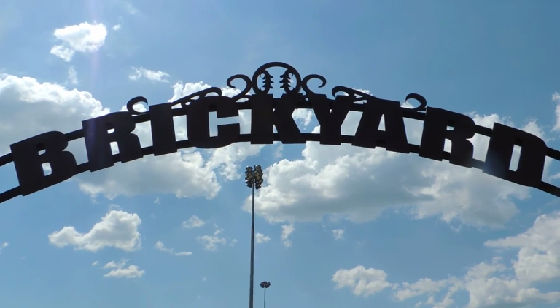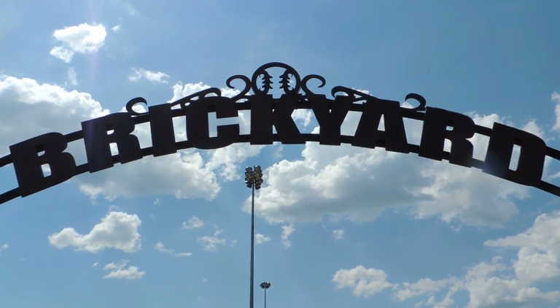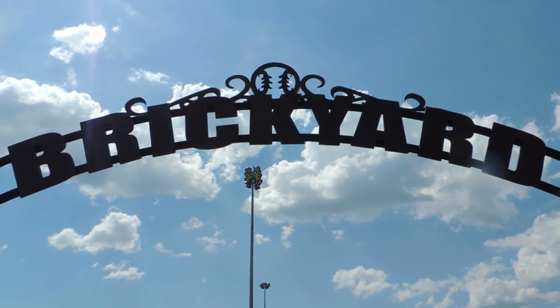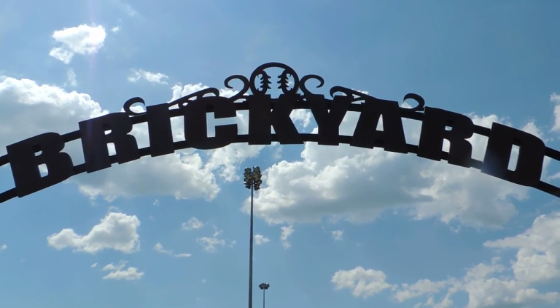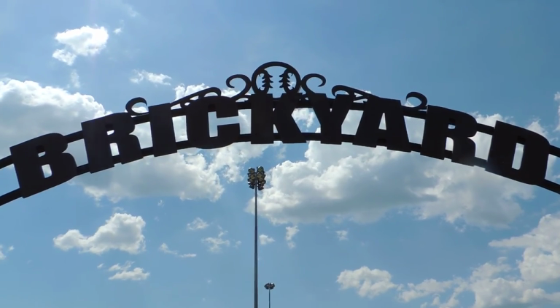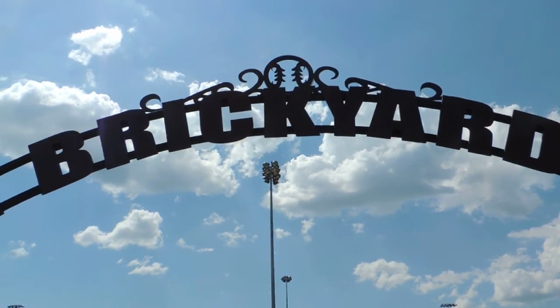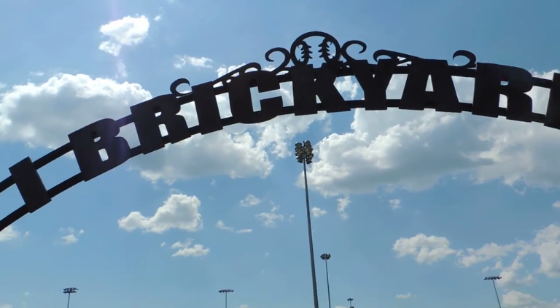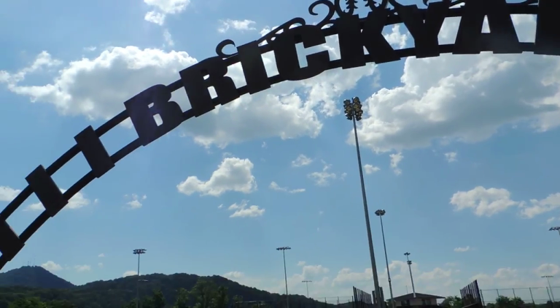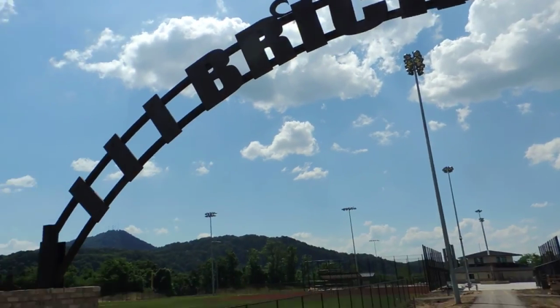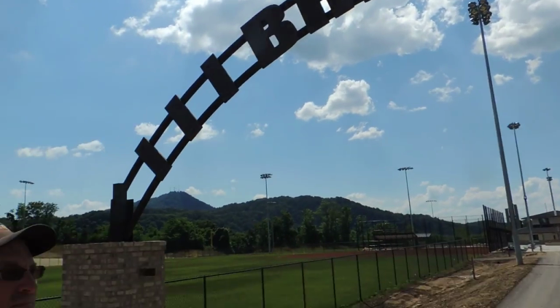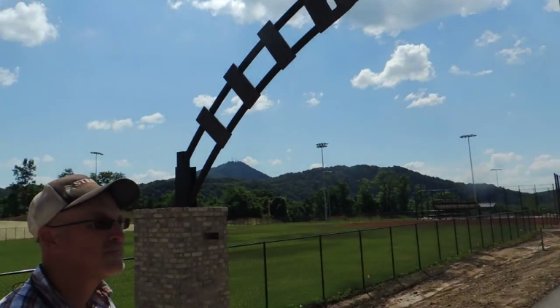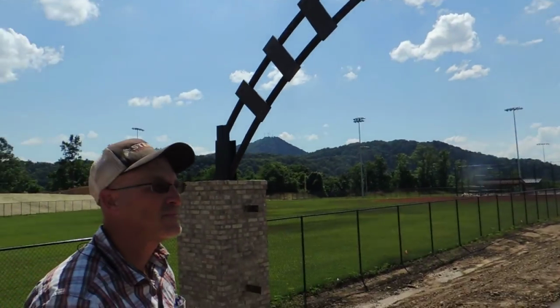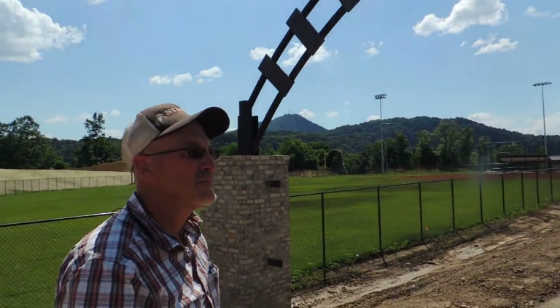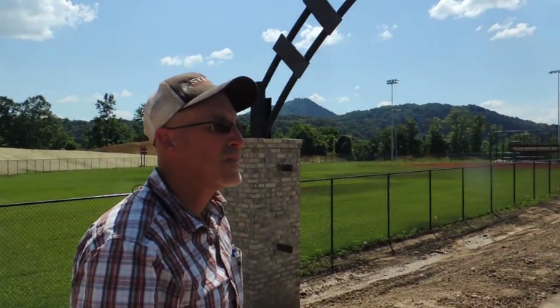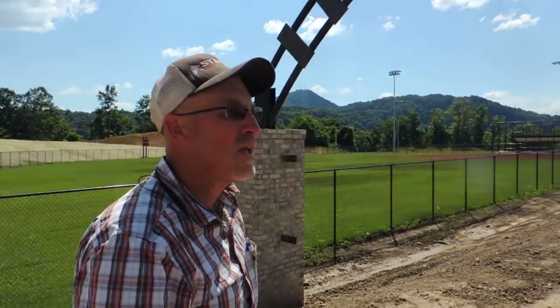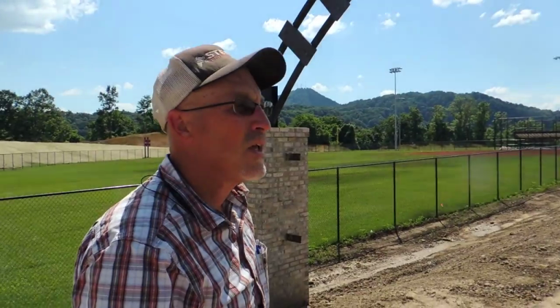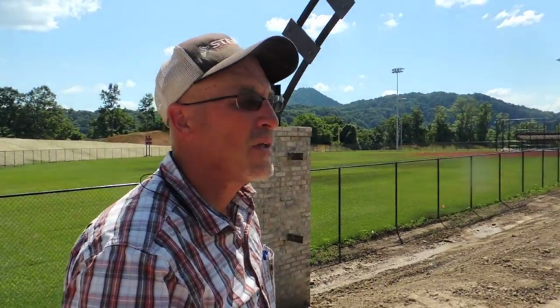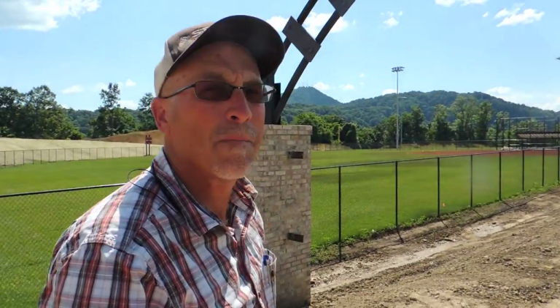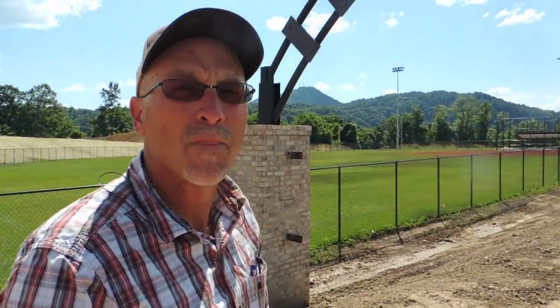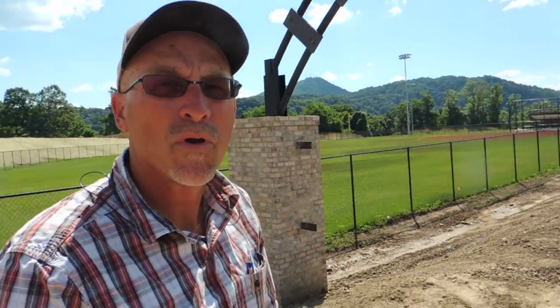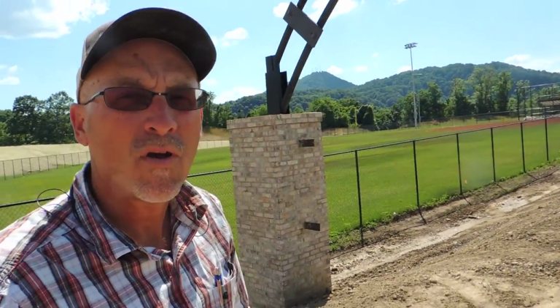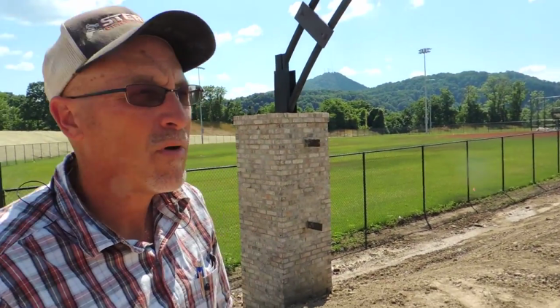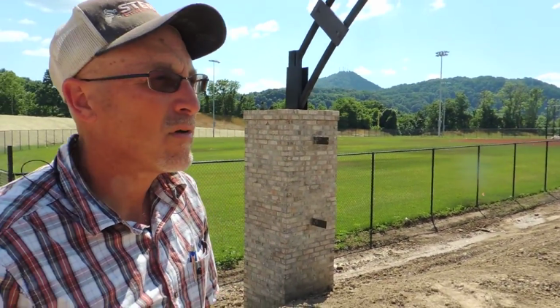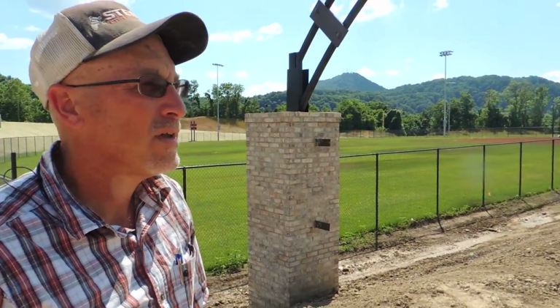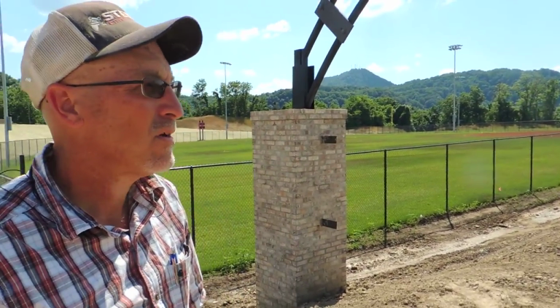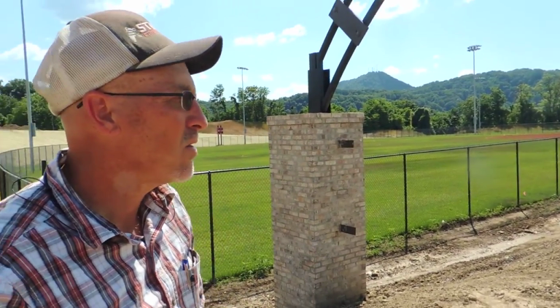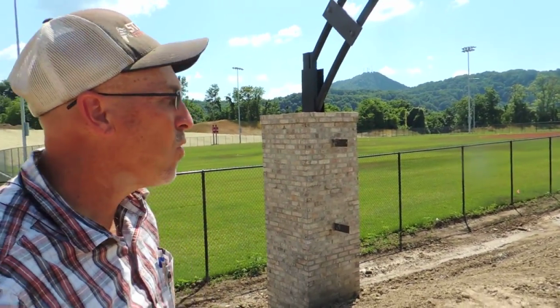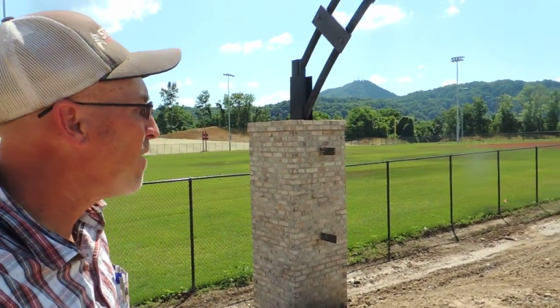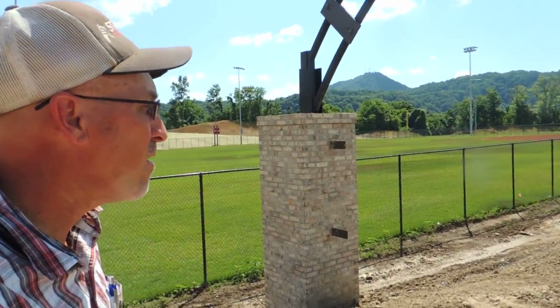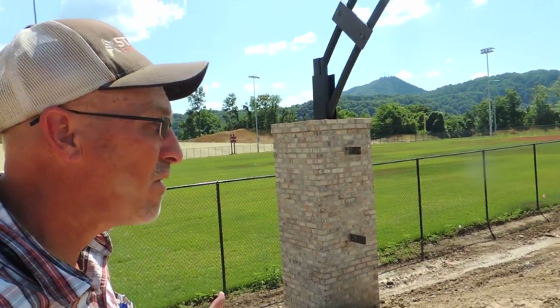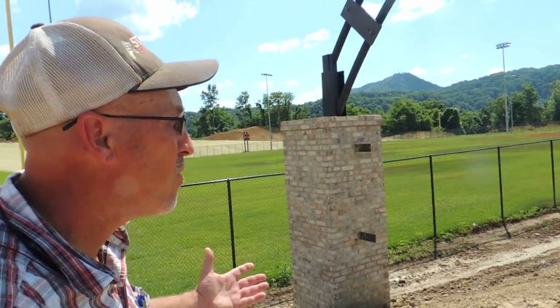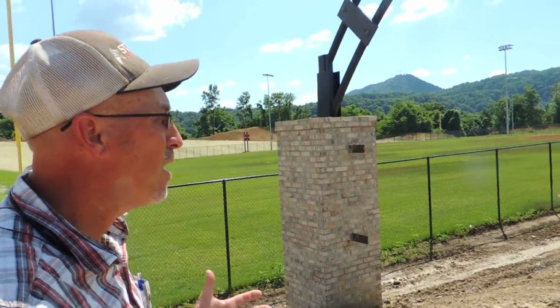Tim, tell me about the Brickyard Park. How's it going? The Brickyard Park is going very, very well.